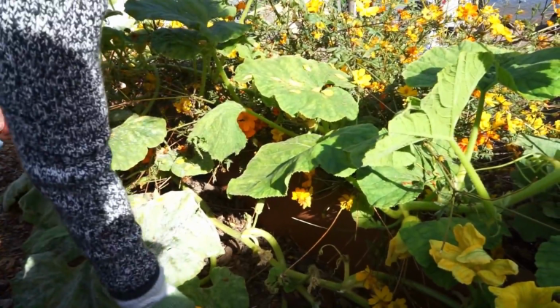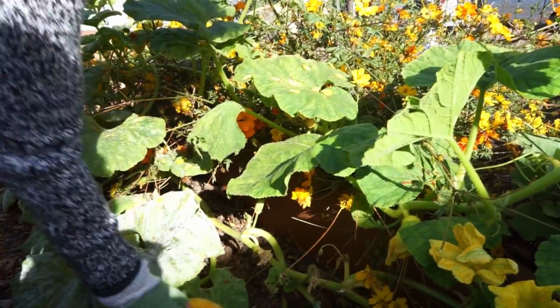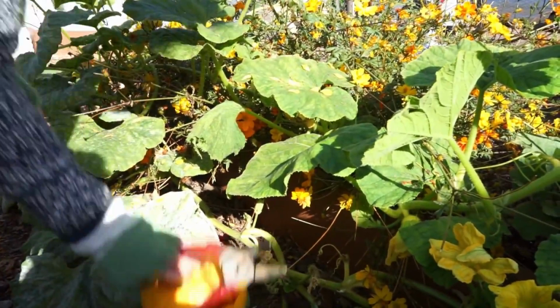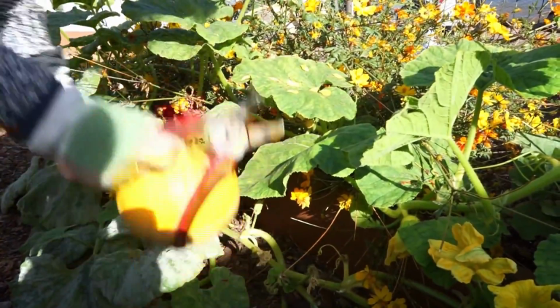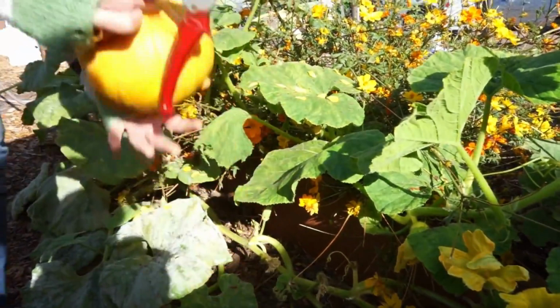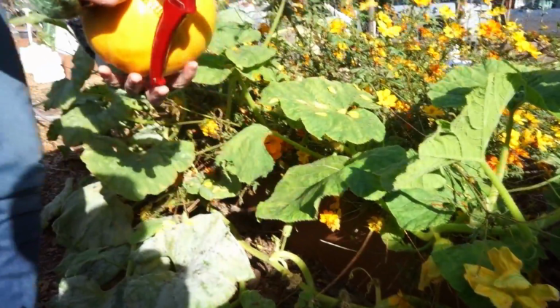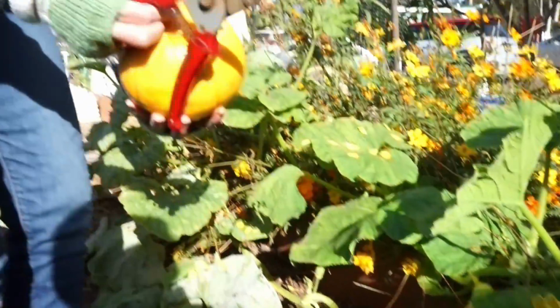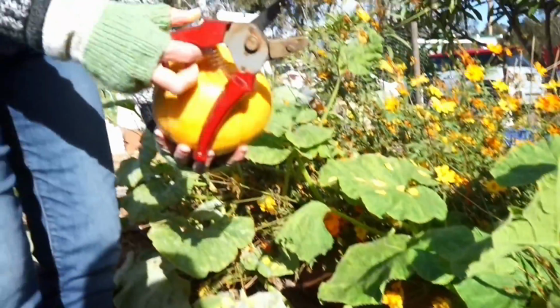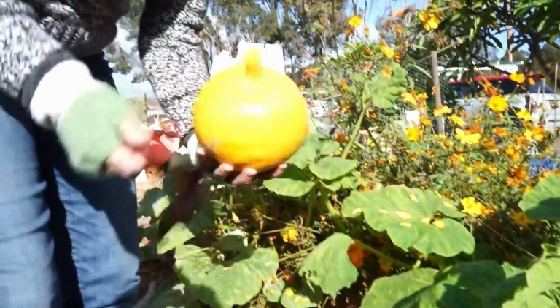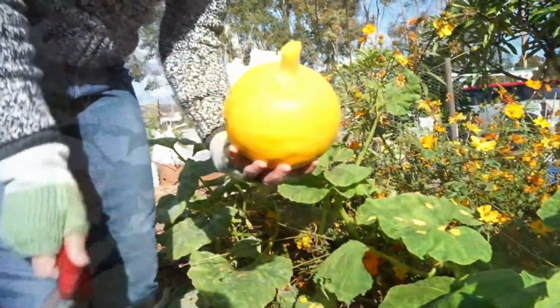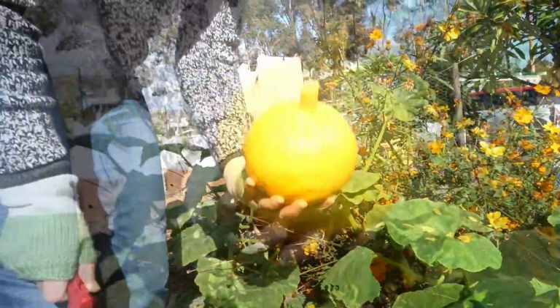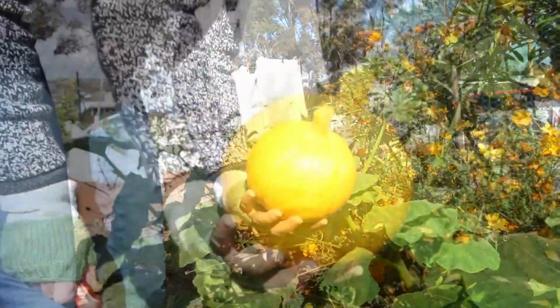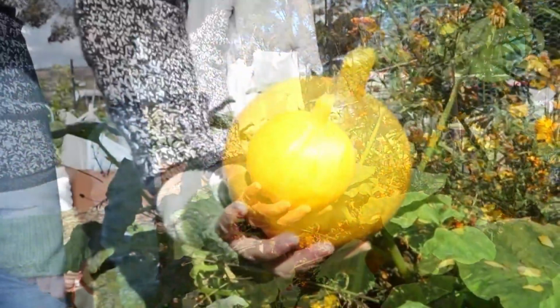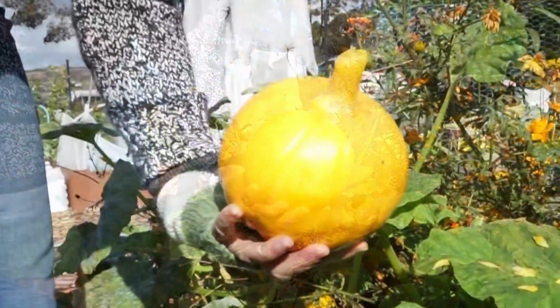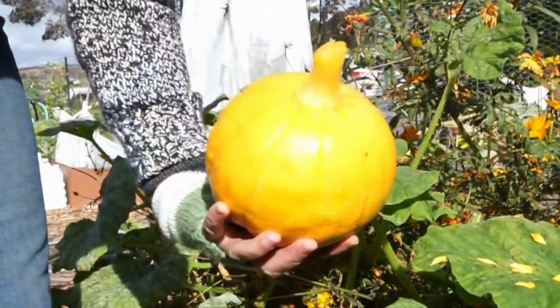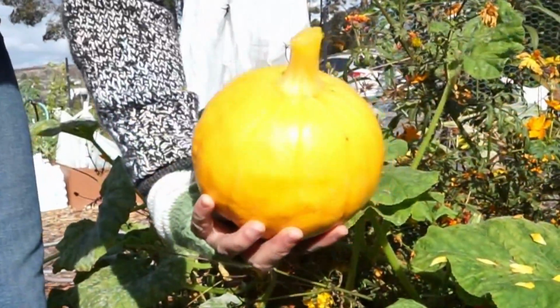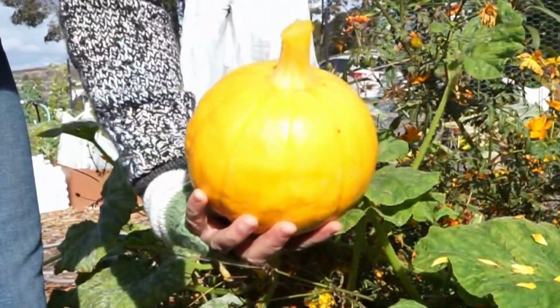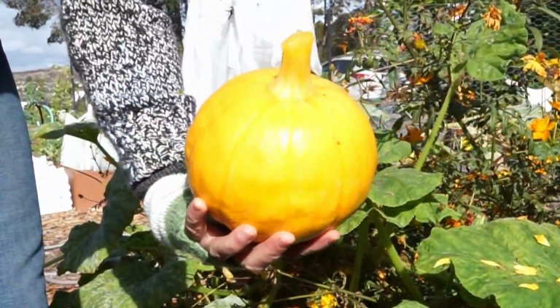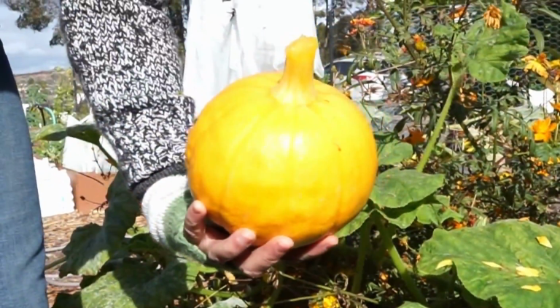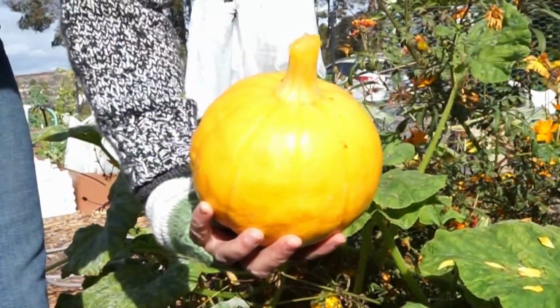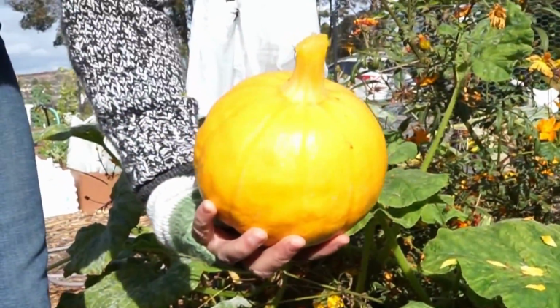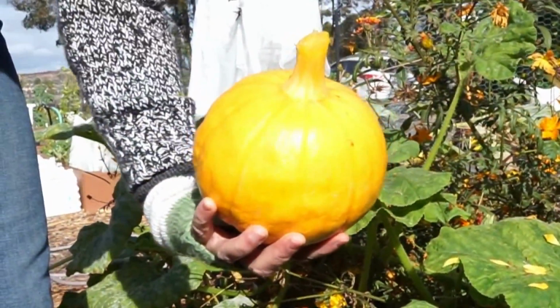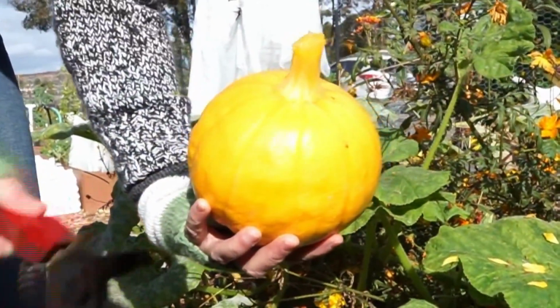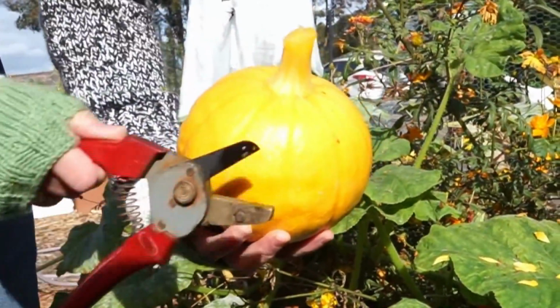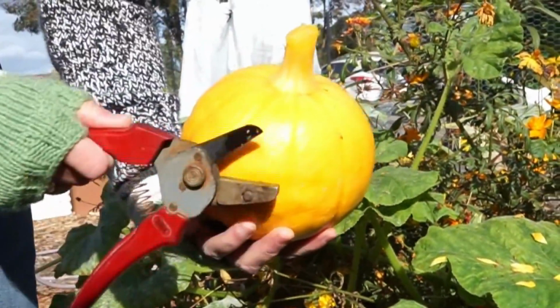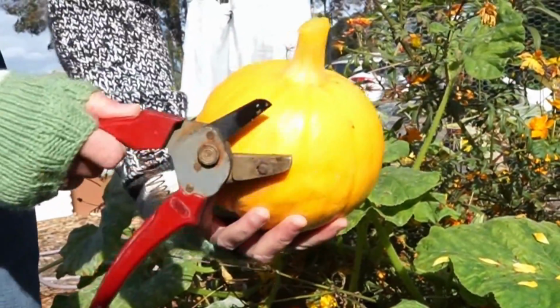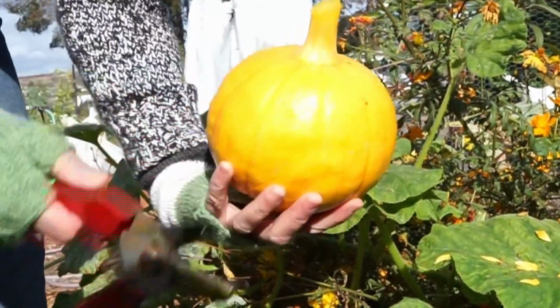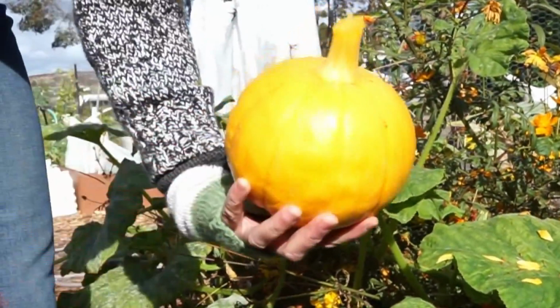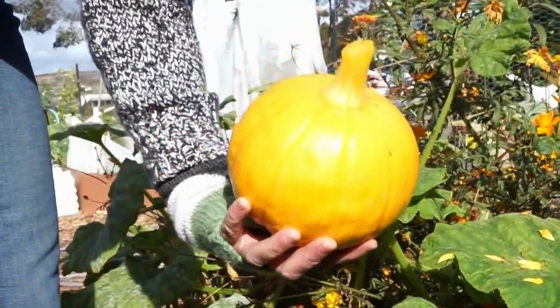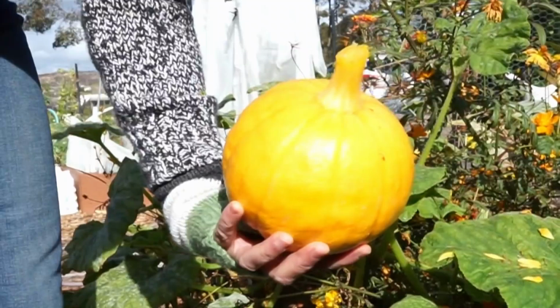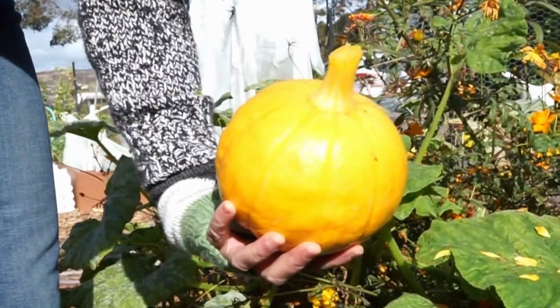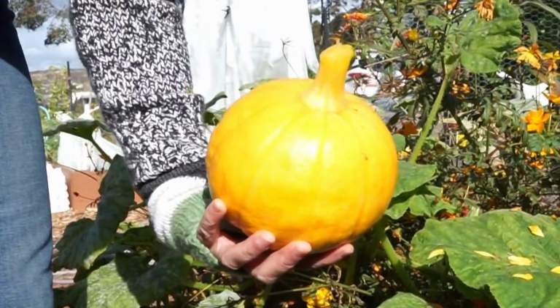Did you grow a pumpkin as well? That's fun, isn't it? That's my December pumpkin.